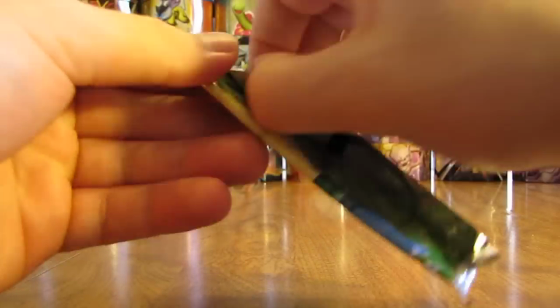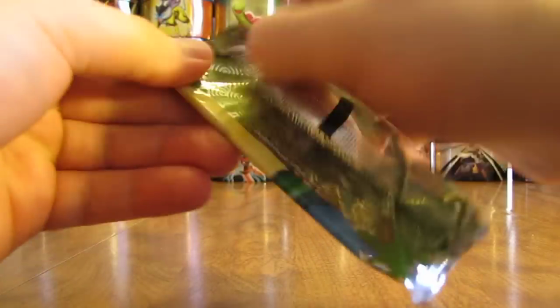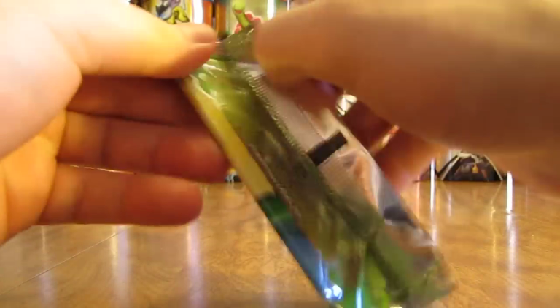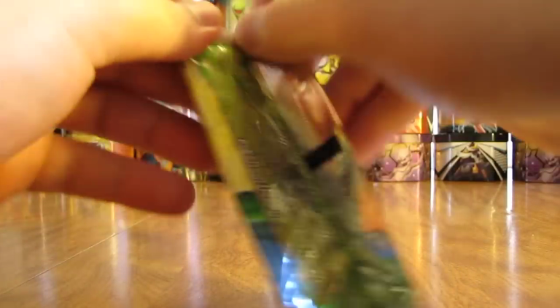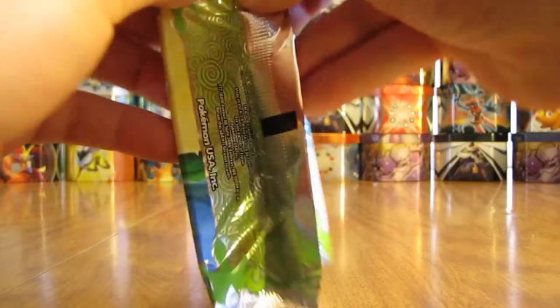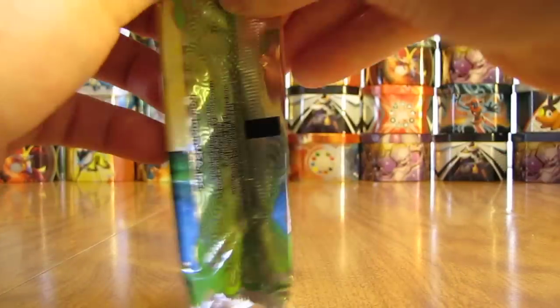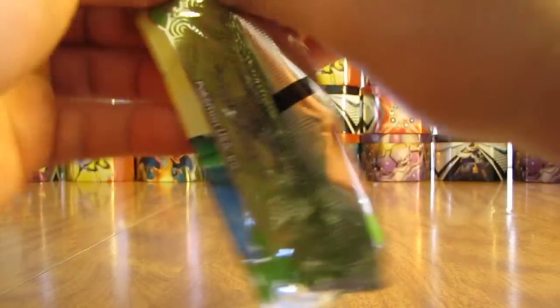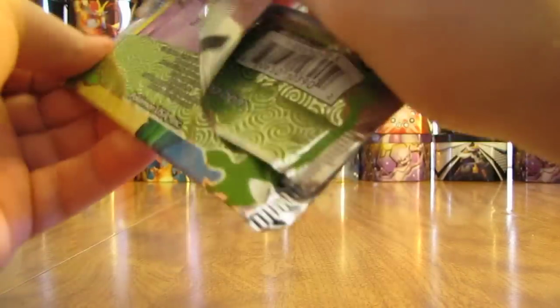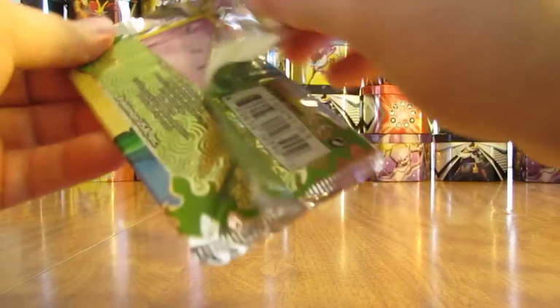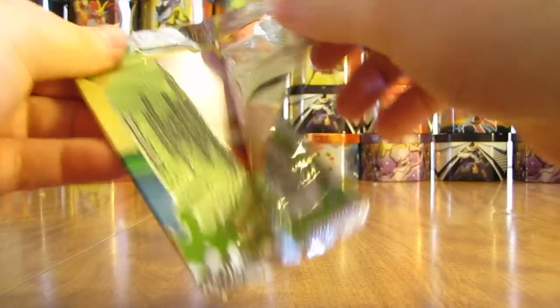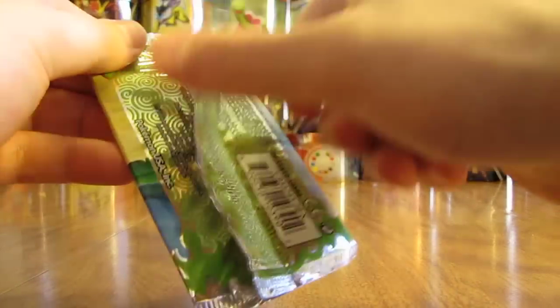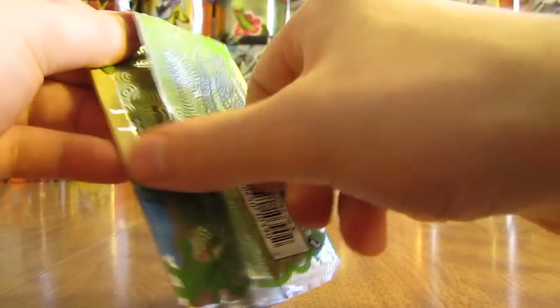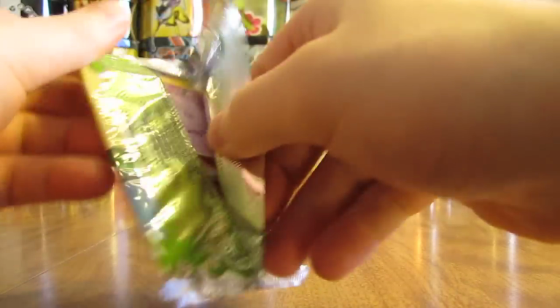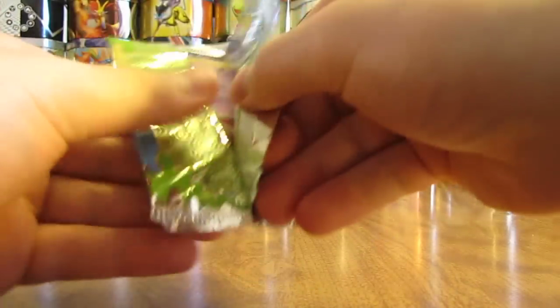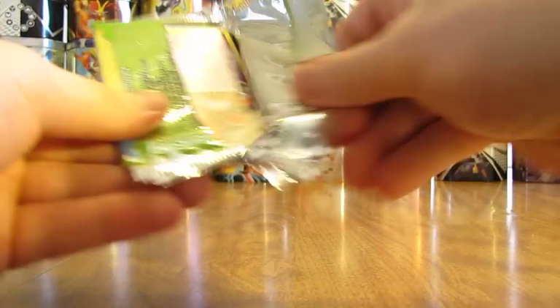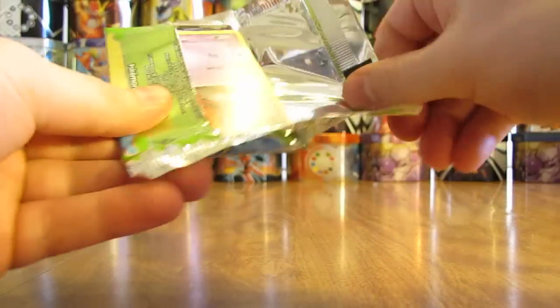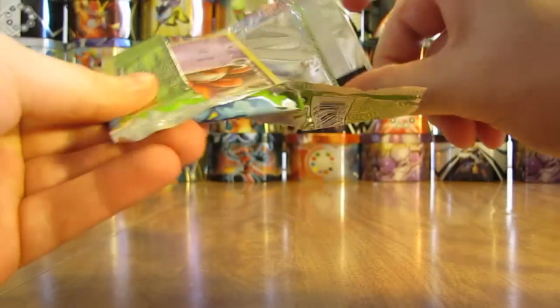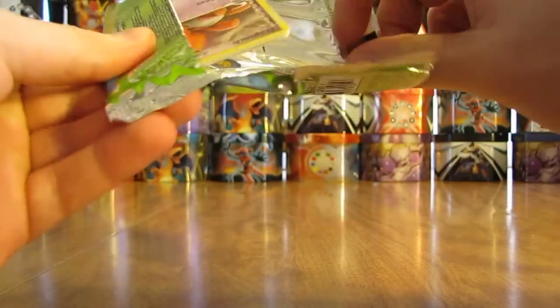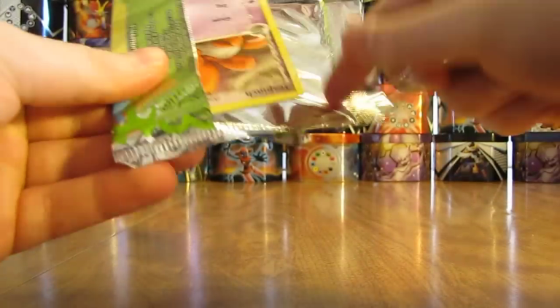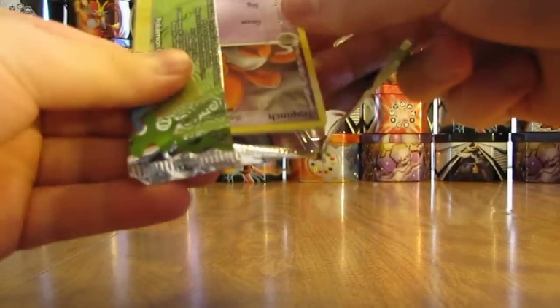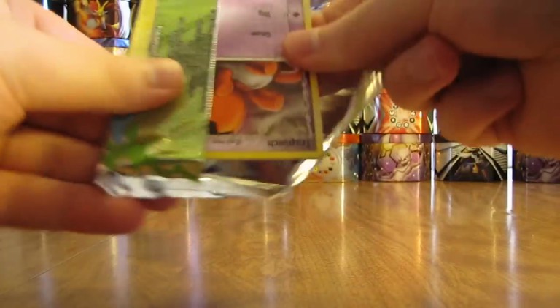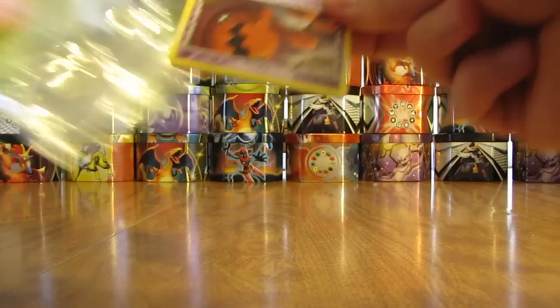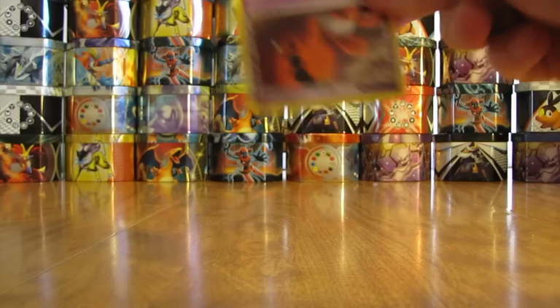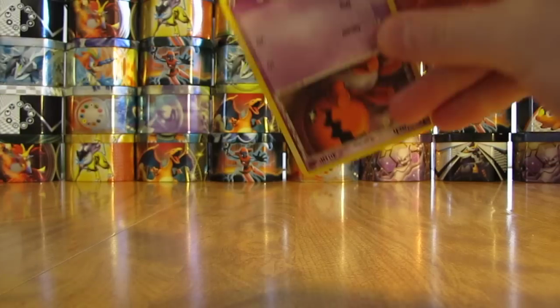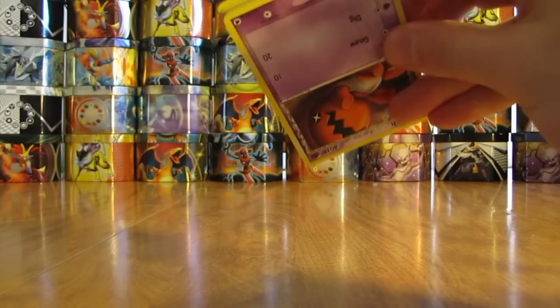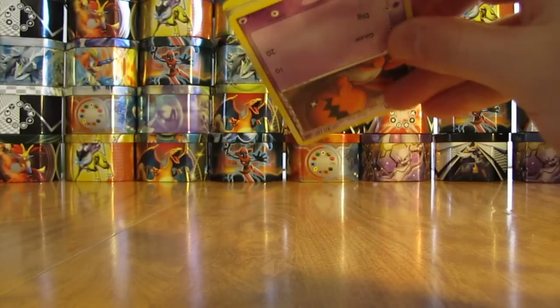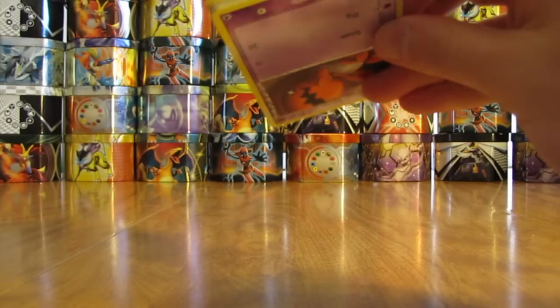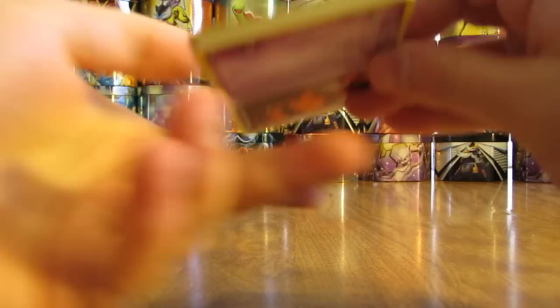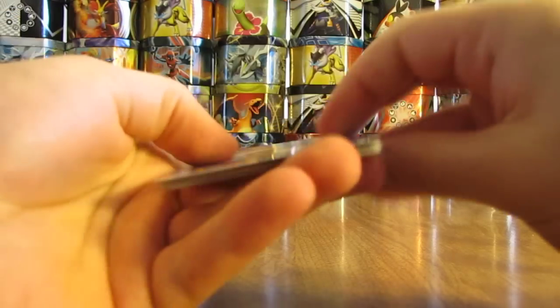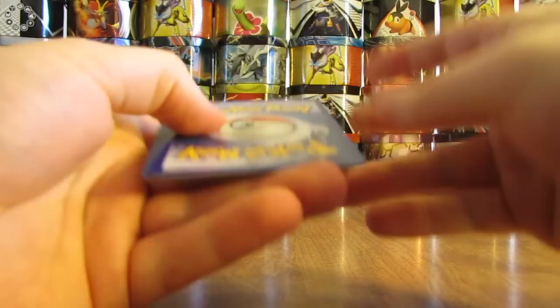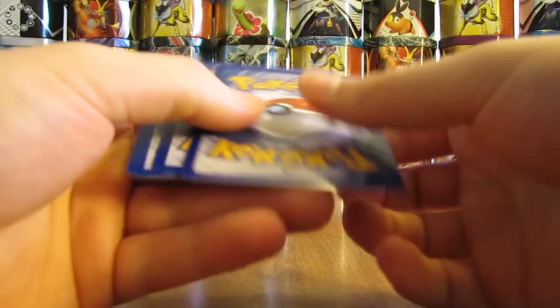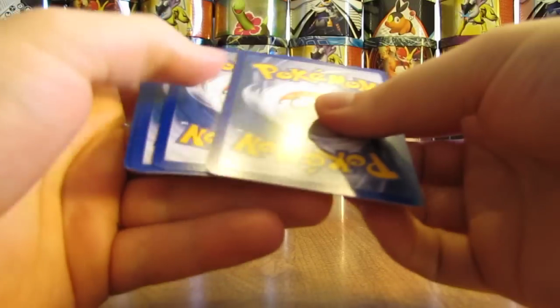It's actually a little harder to open. I have to open it this way — you can see Trapinch right on the front of the pack.